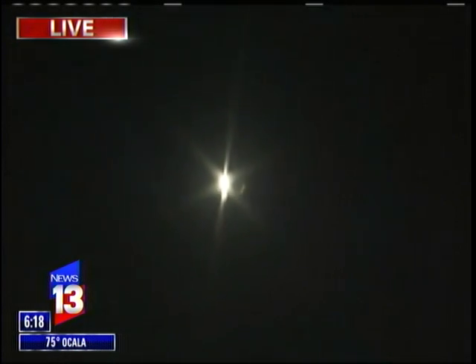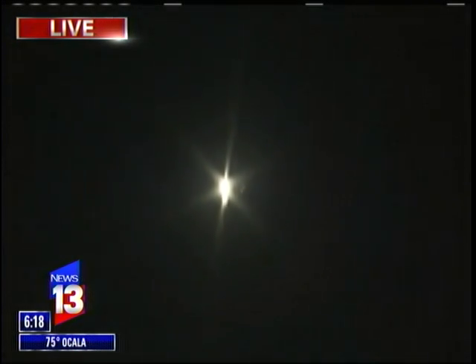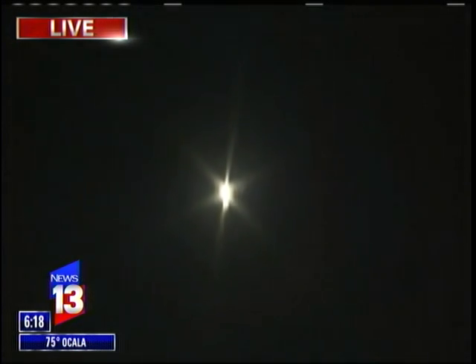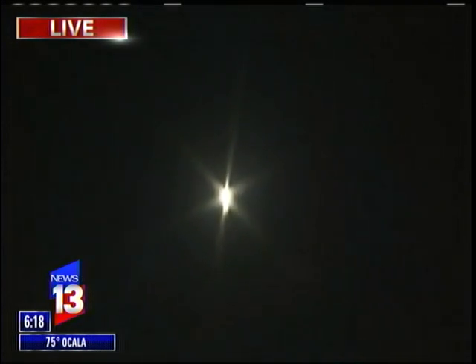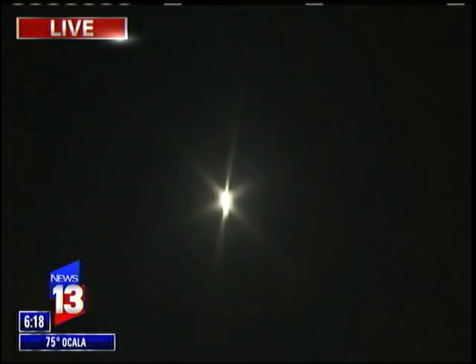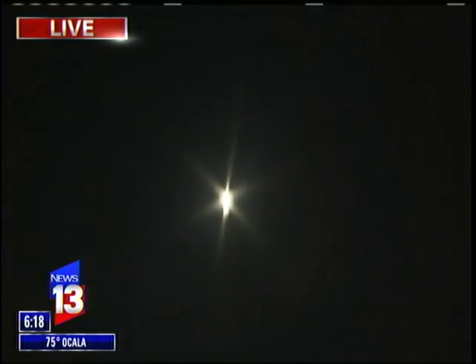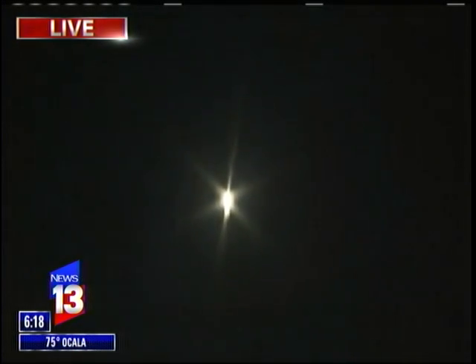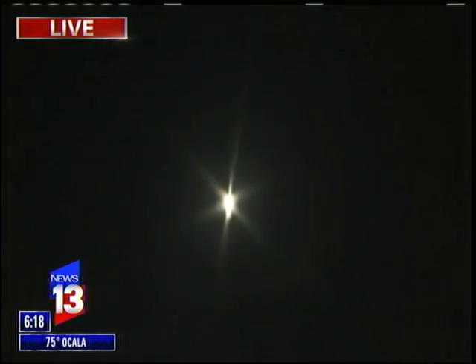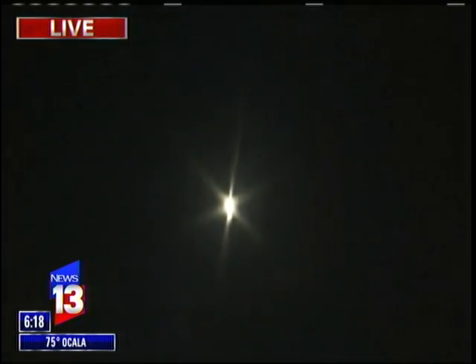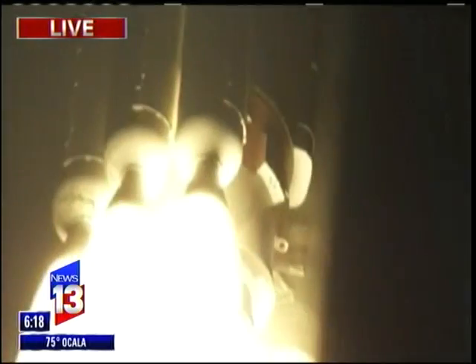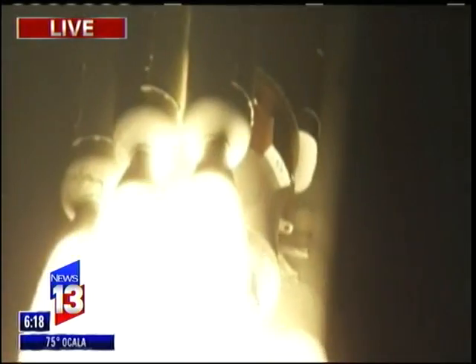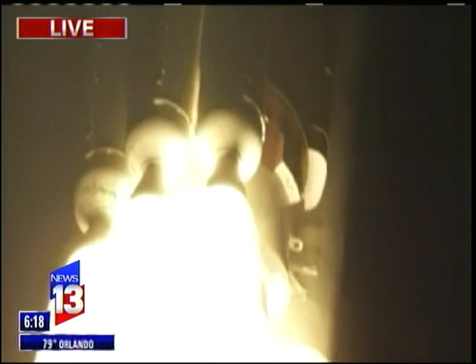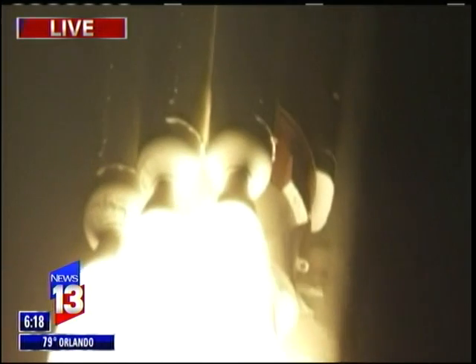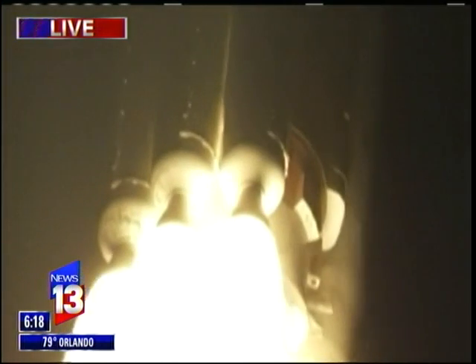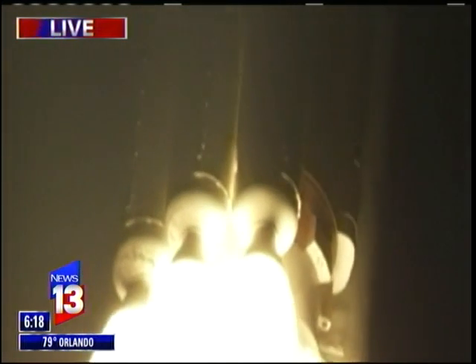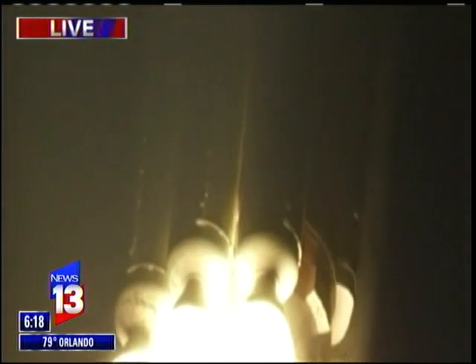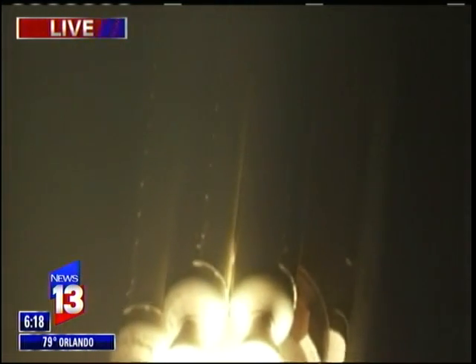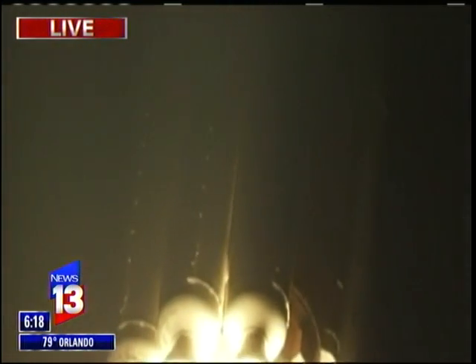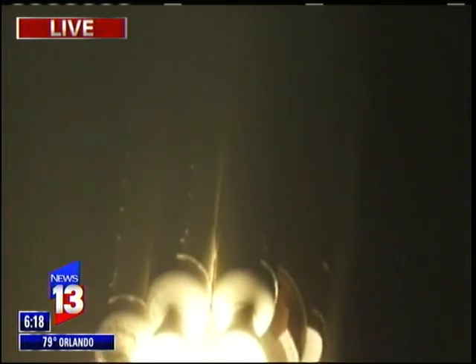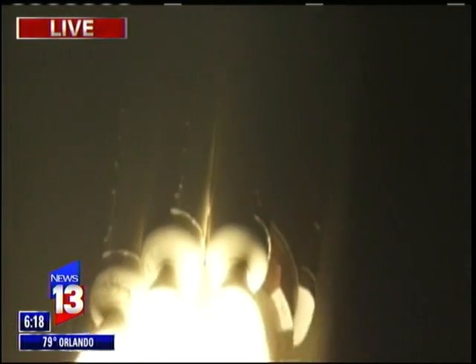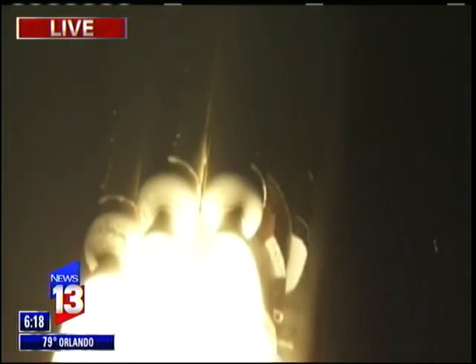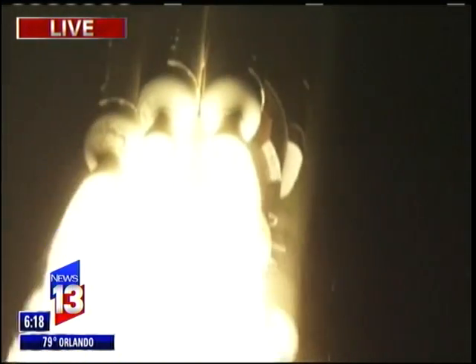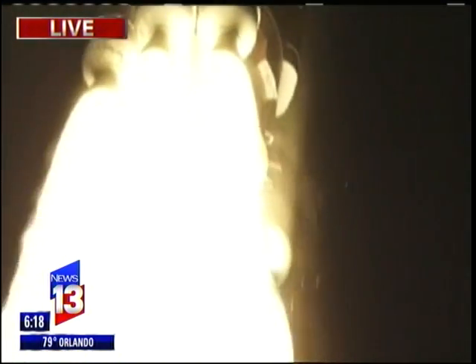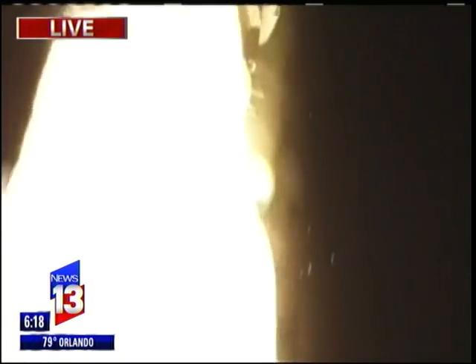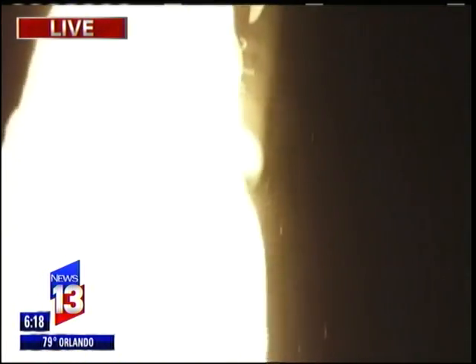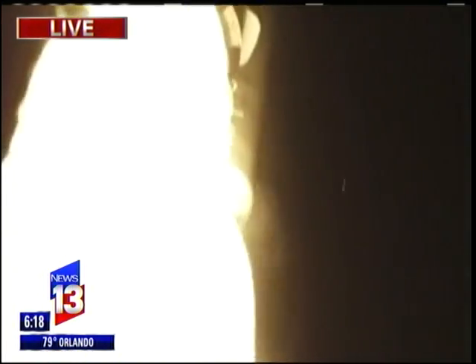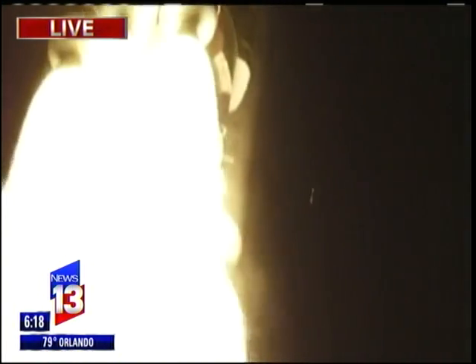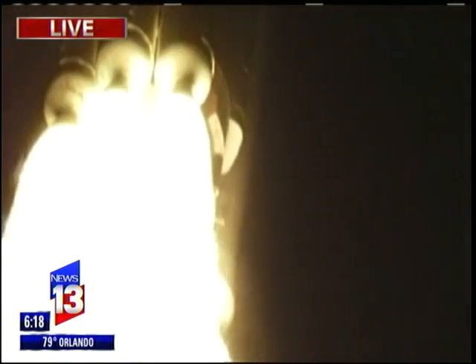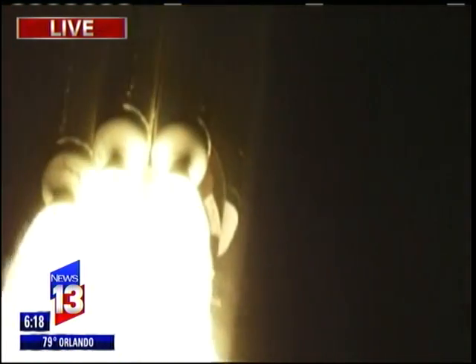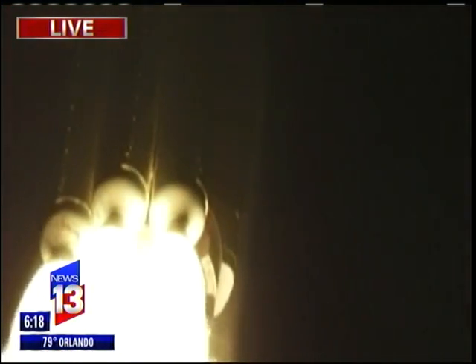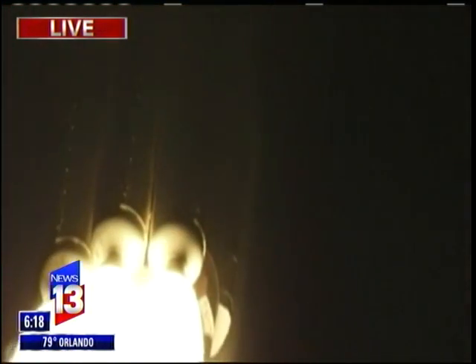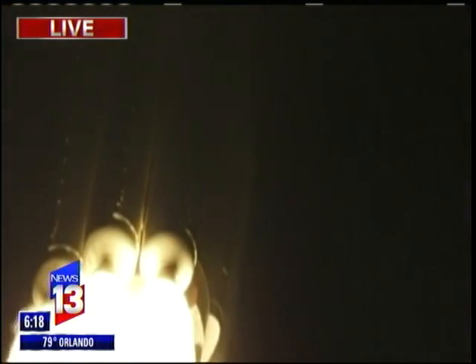You're now hearing the voice of Marty Malinowski providing launch vehicle ascent data. Let's listen in for mission progress.